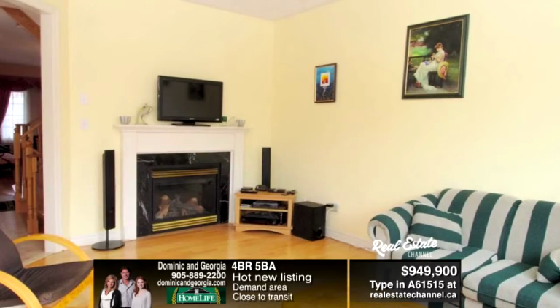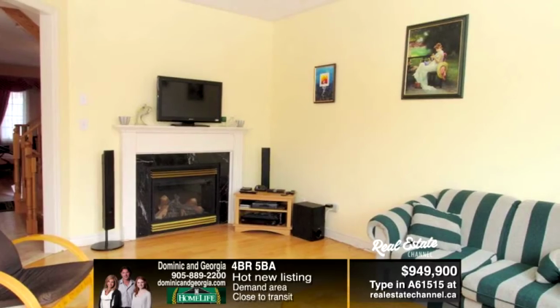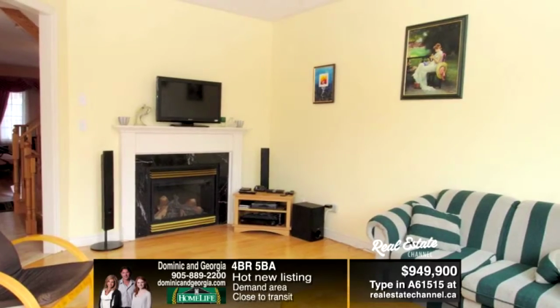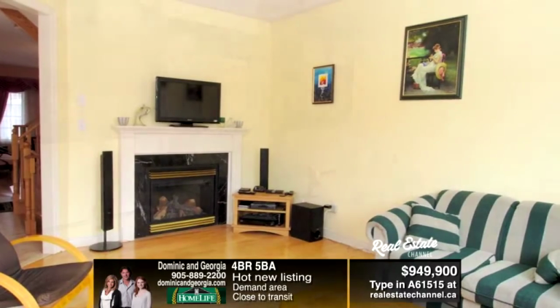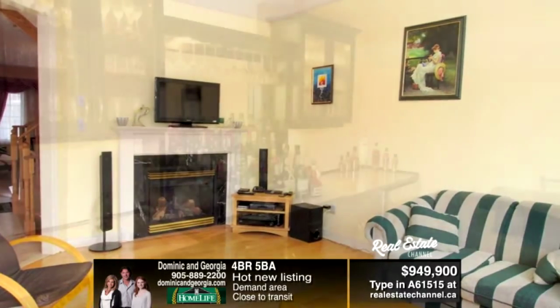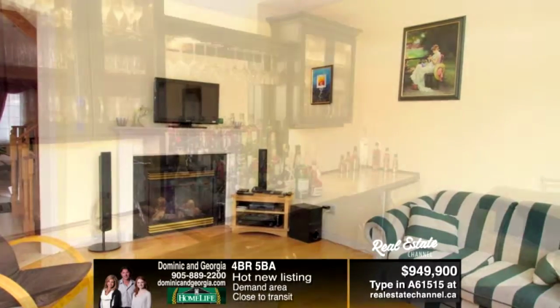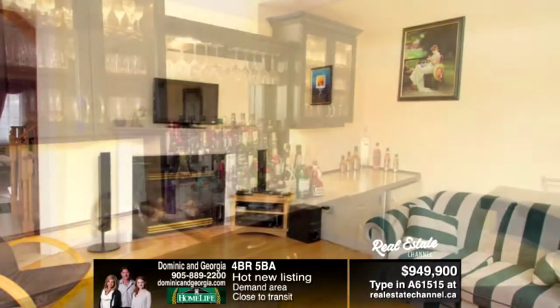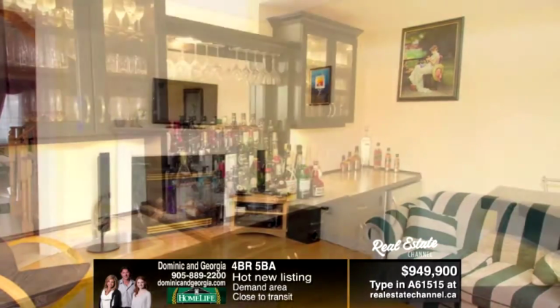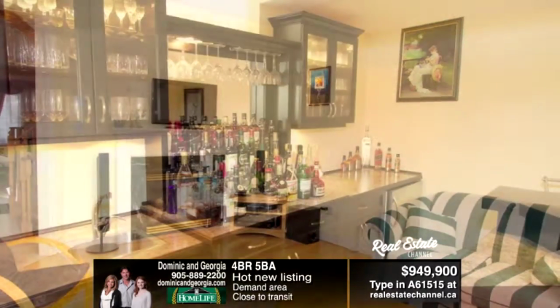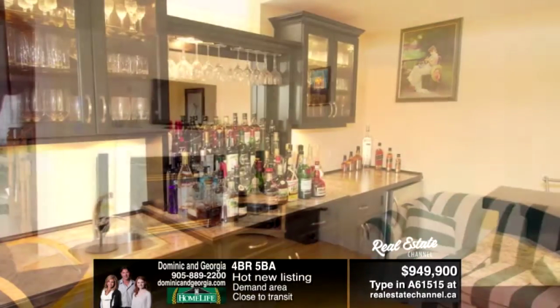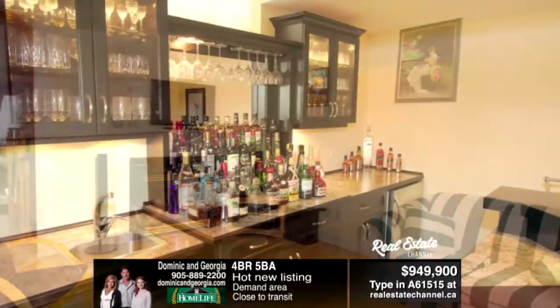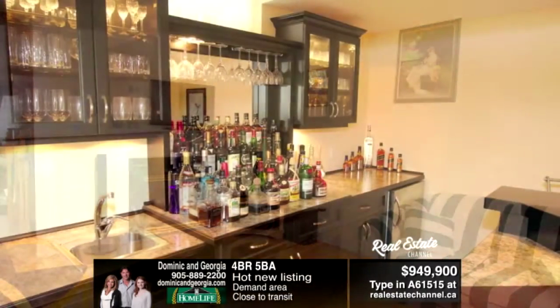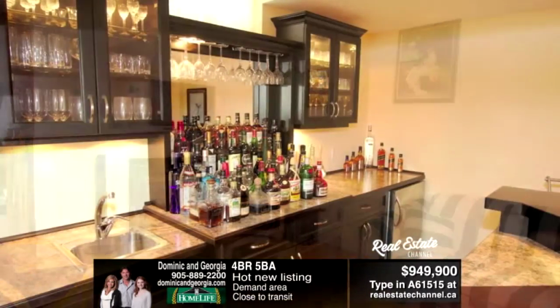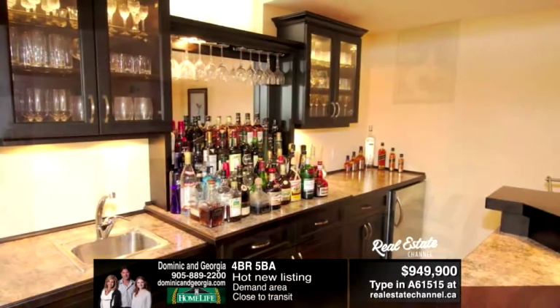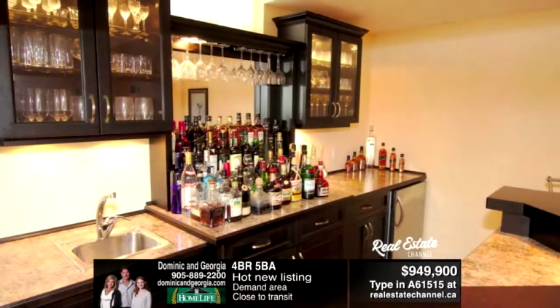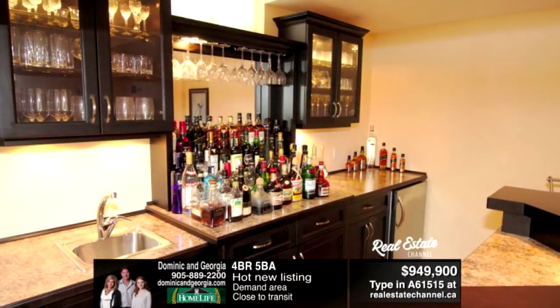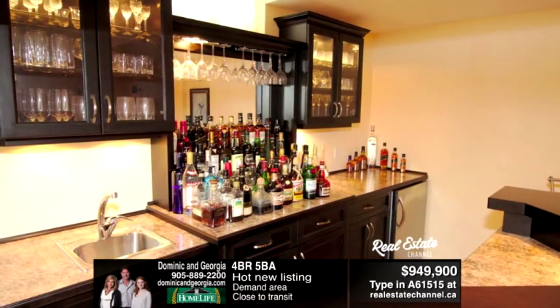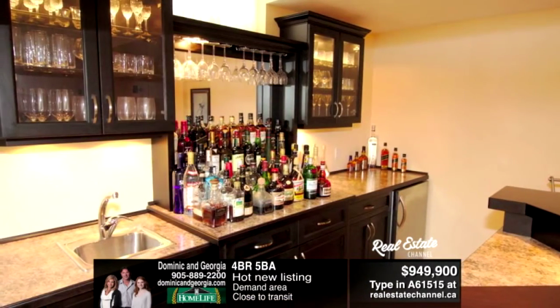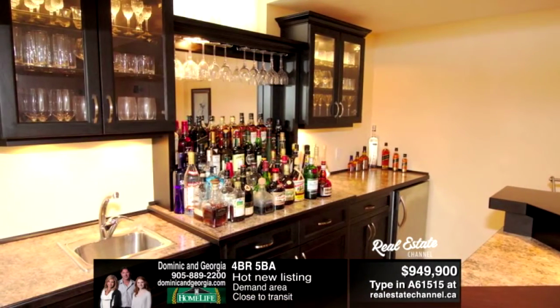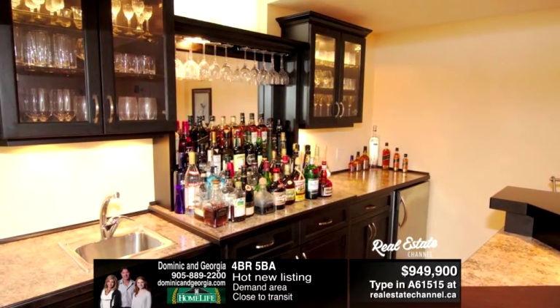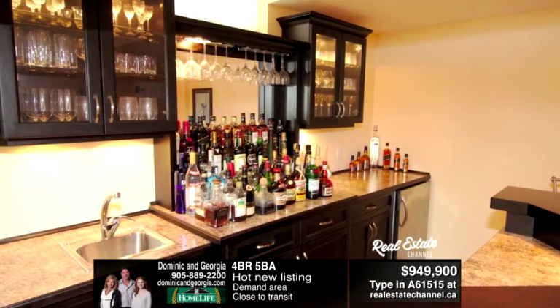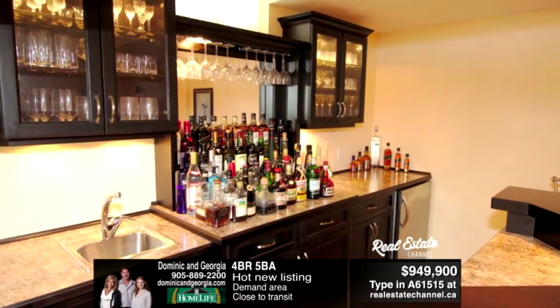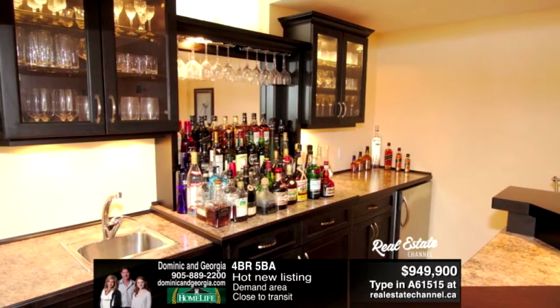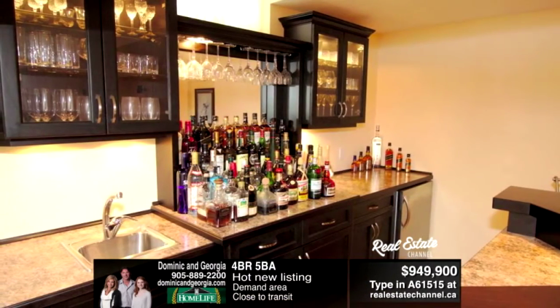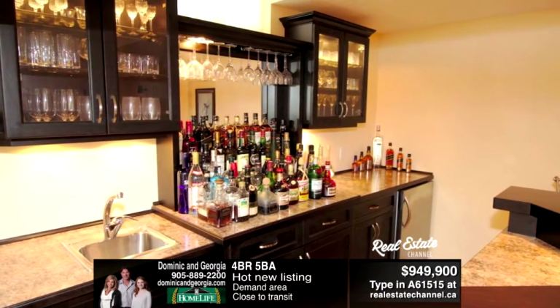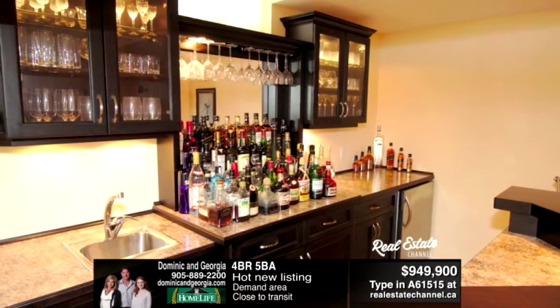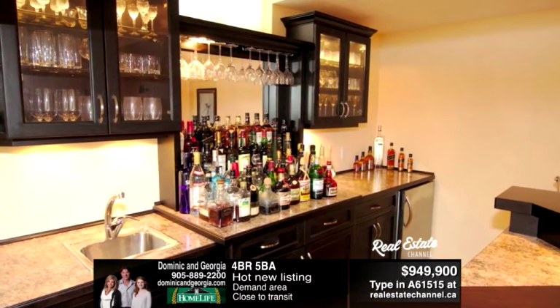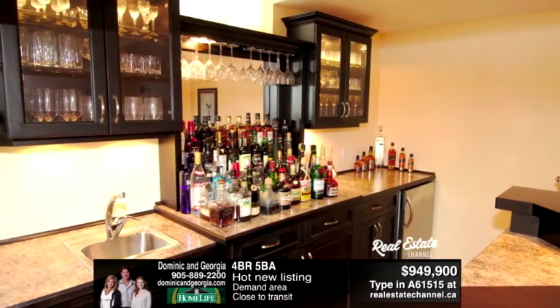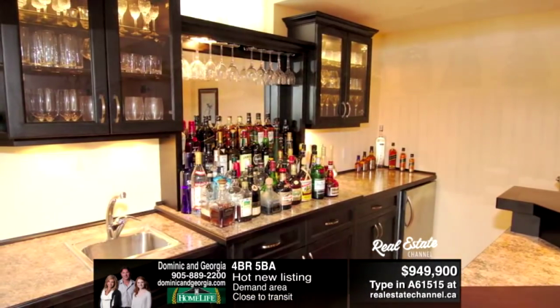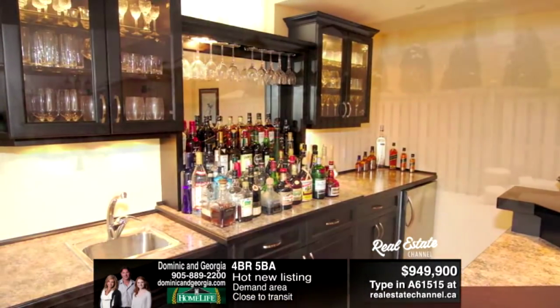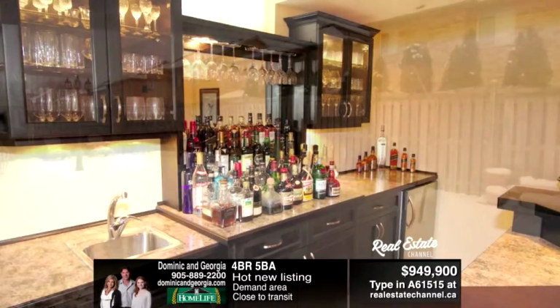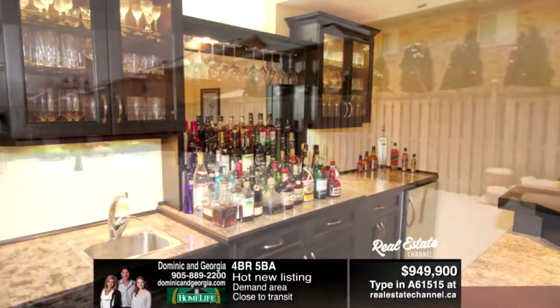Book a tour today with Dominic and Georgia at 905-889-2200.